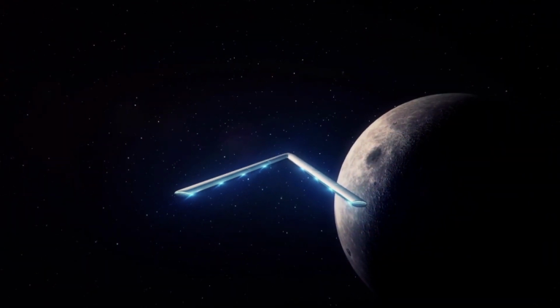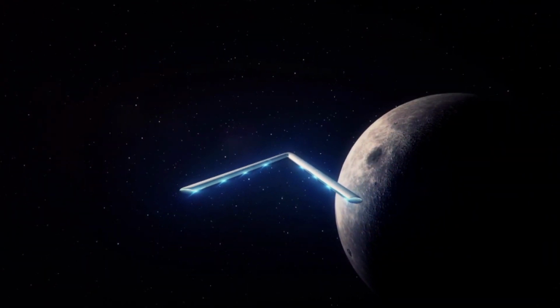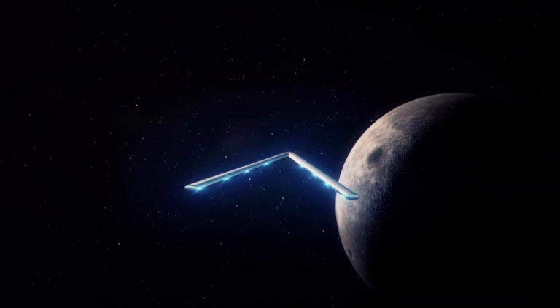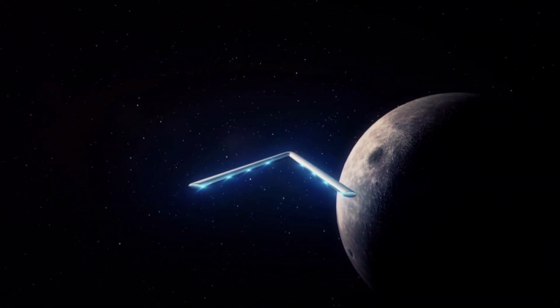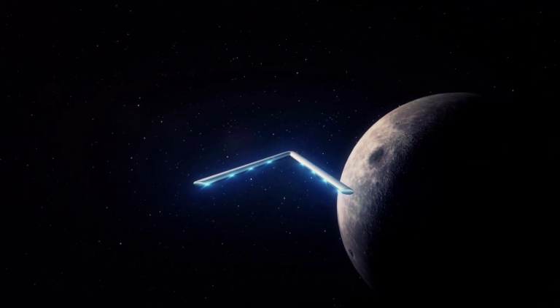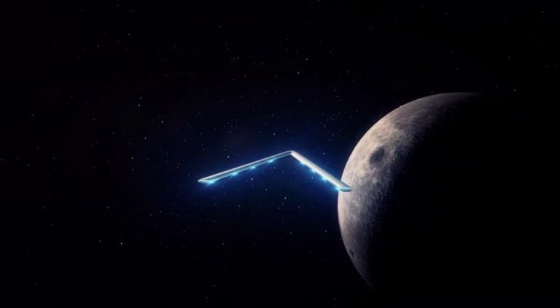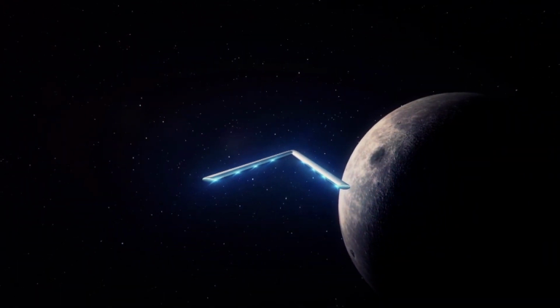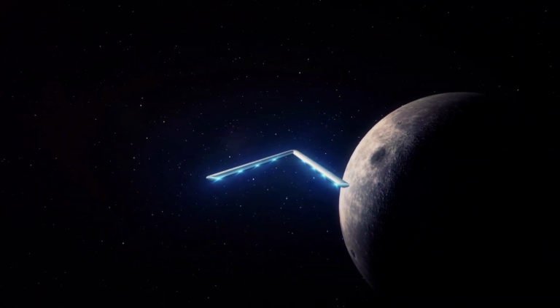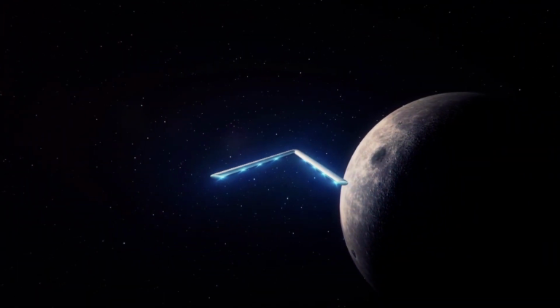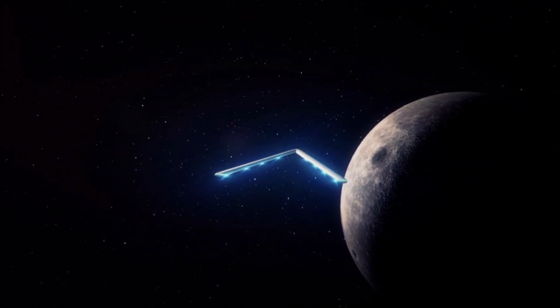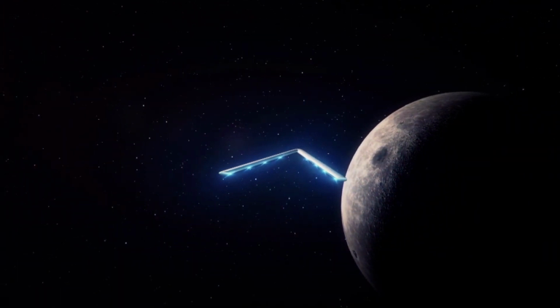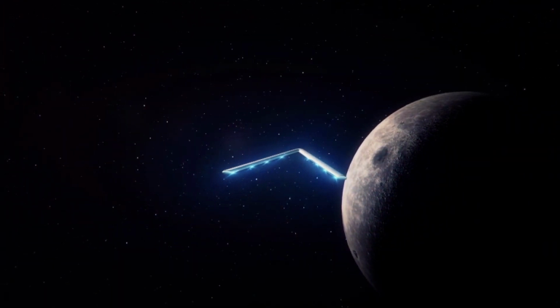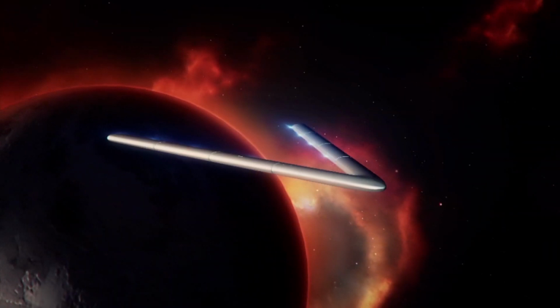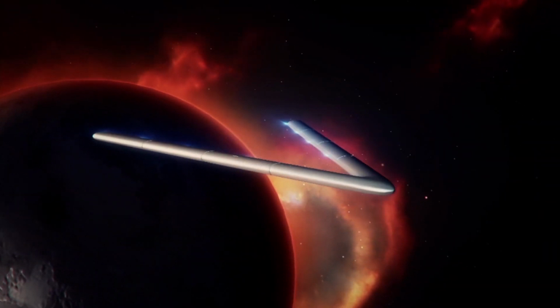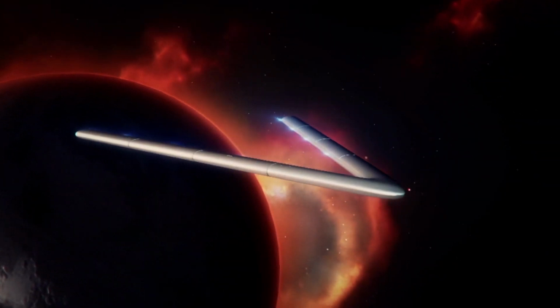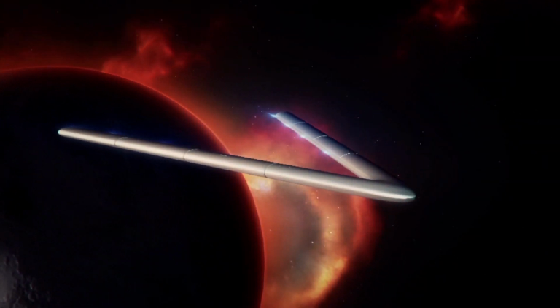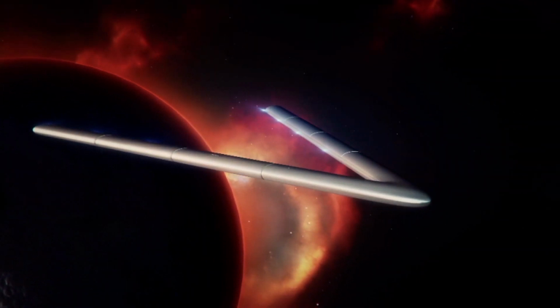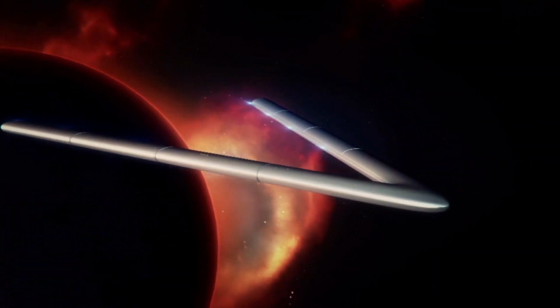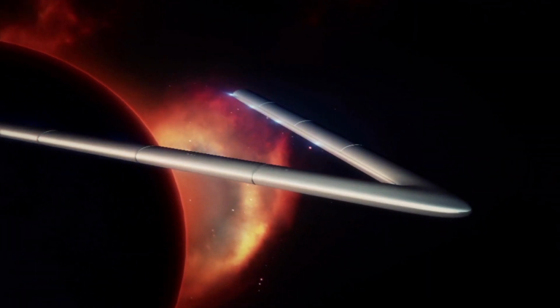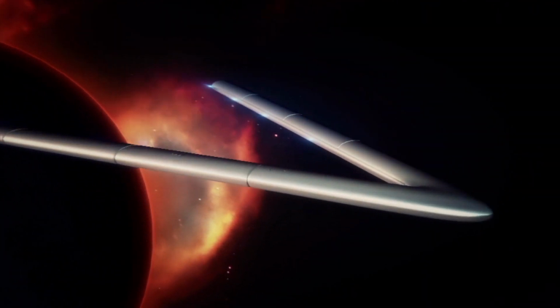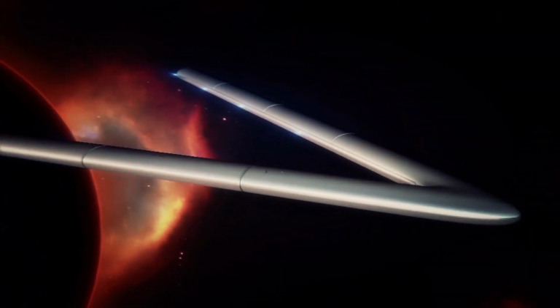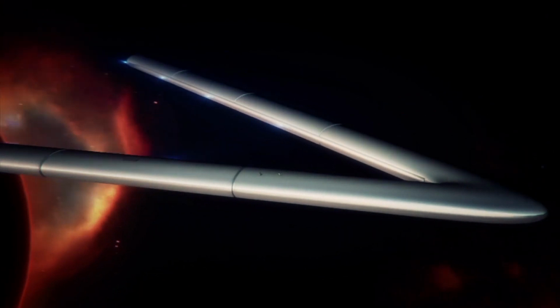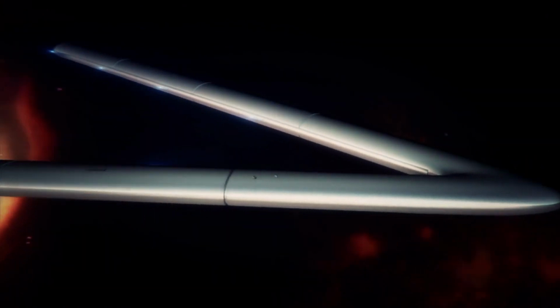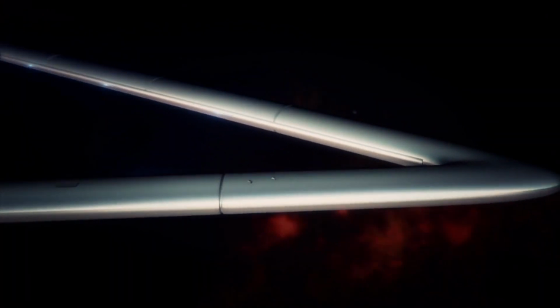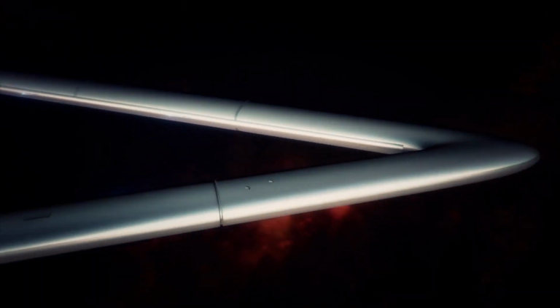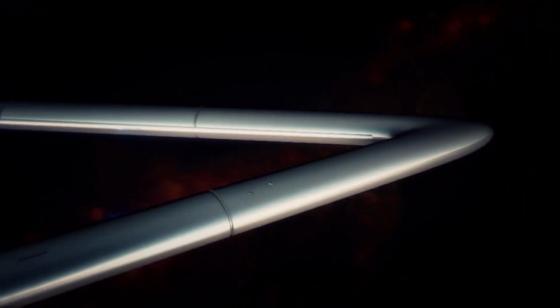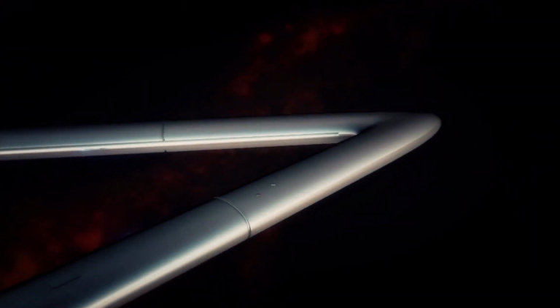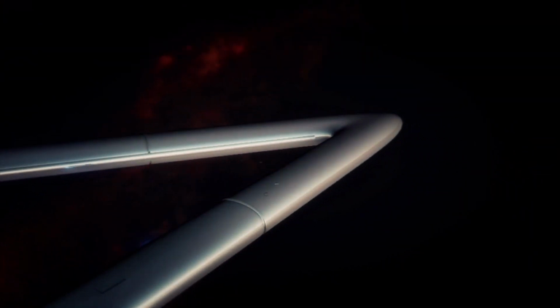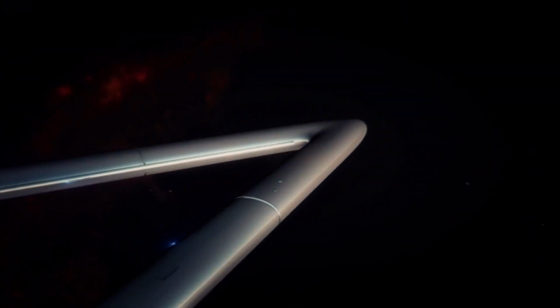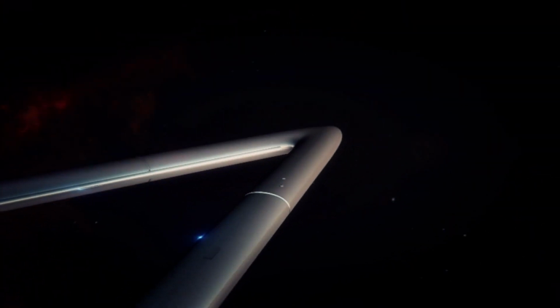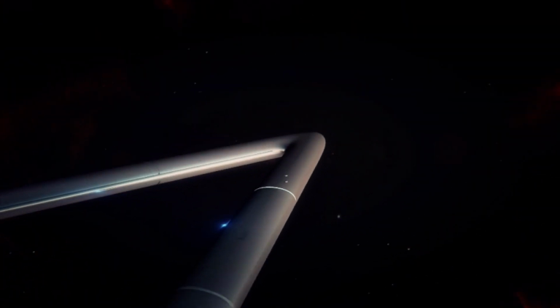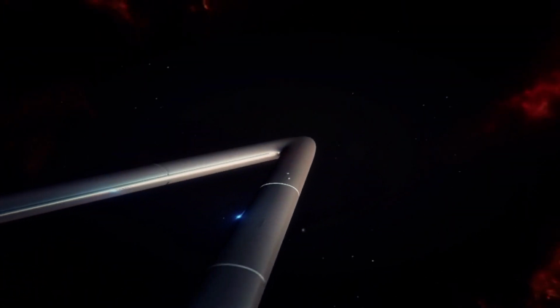We won't really be going to the moon or distant nebulas, but the animators had fun with it, and it looks really cool.